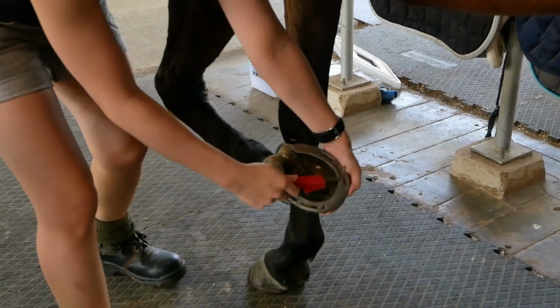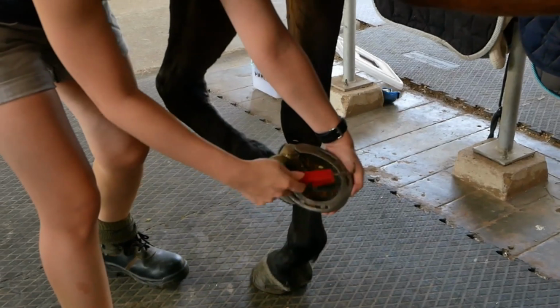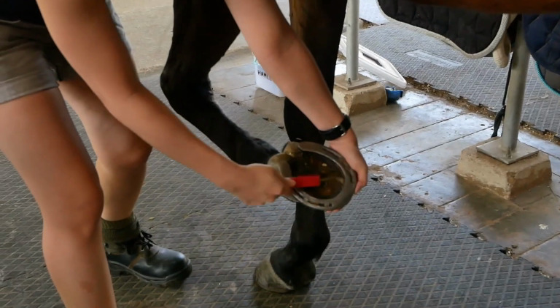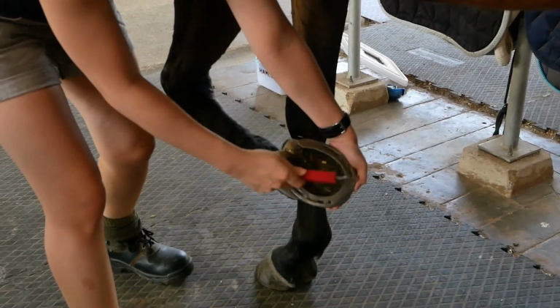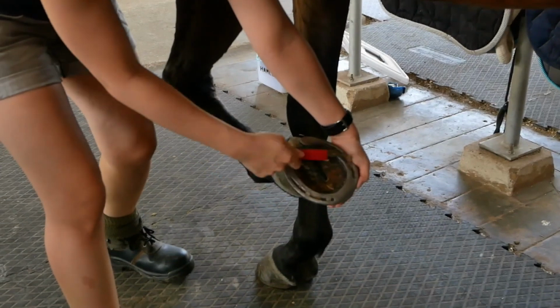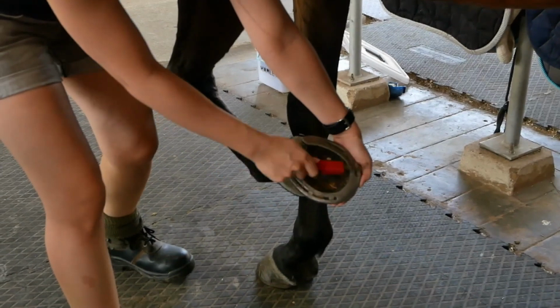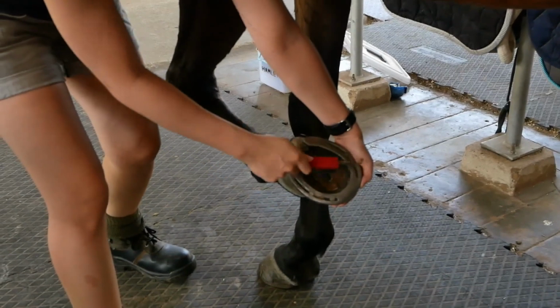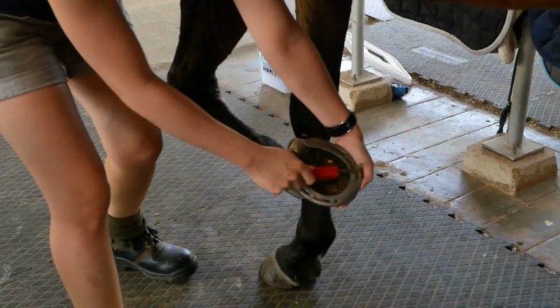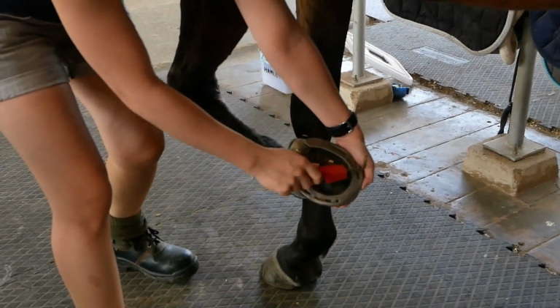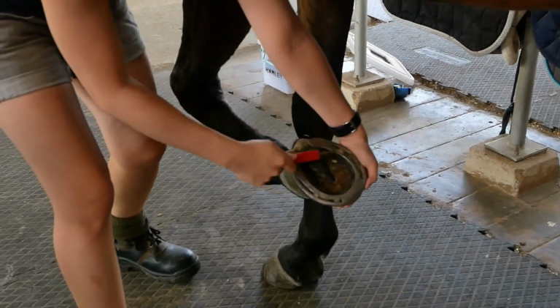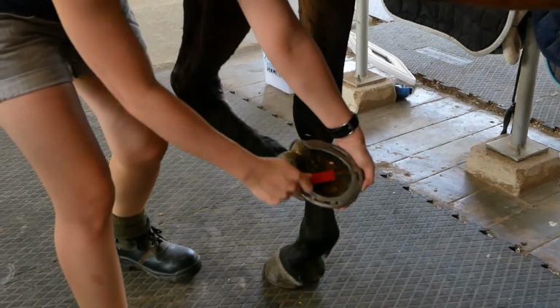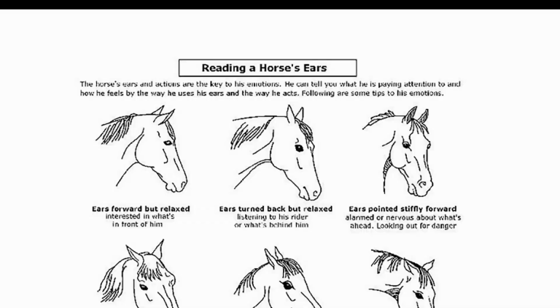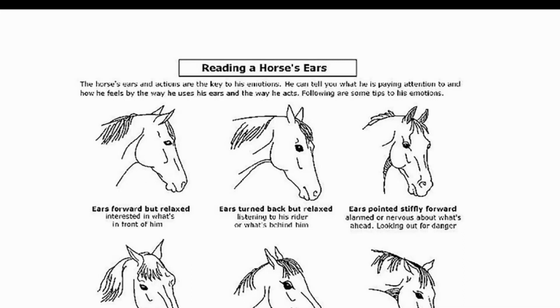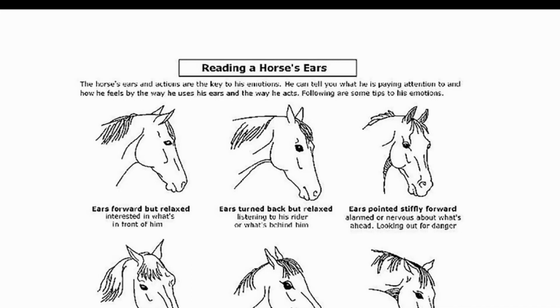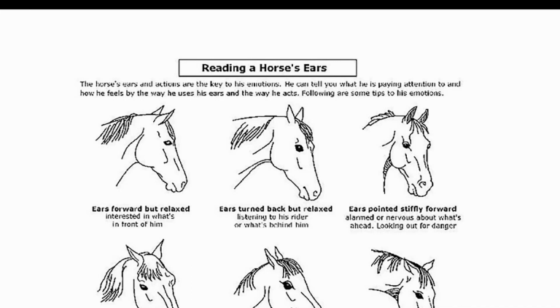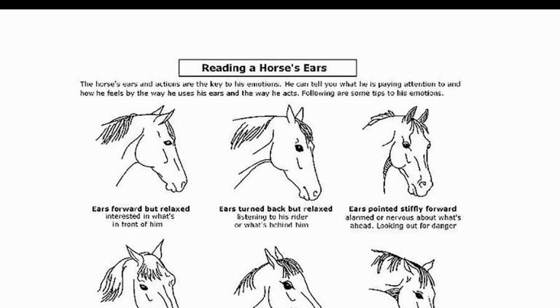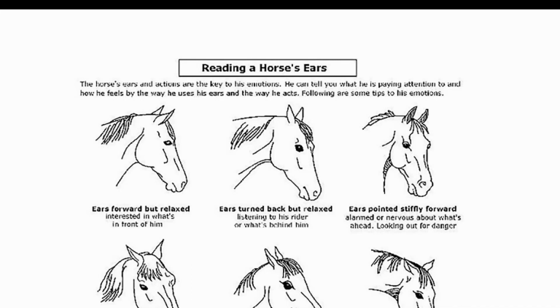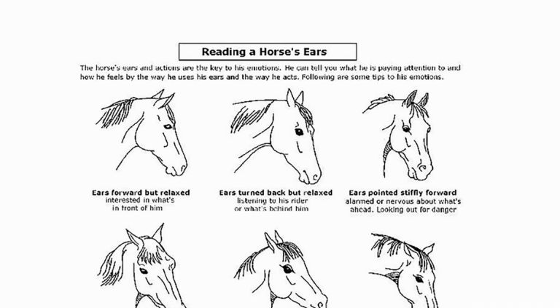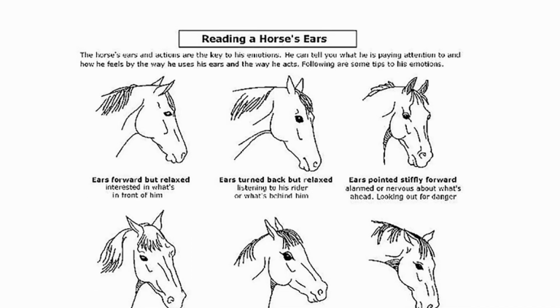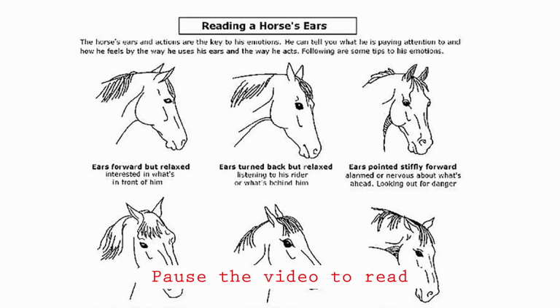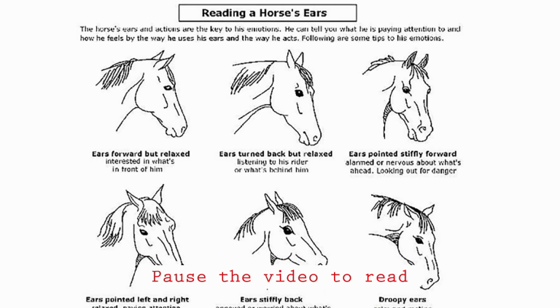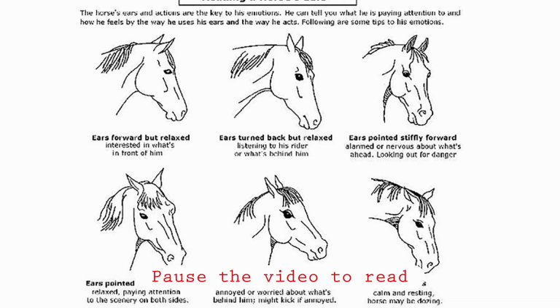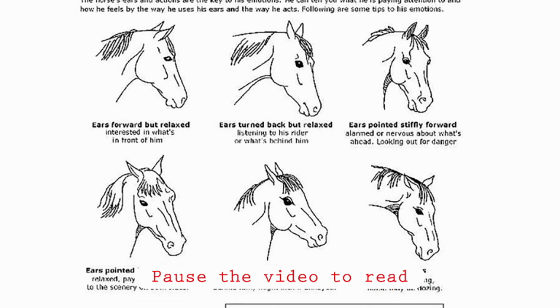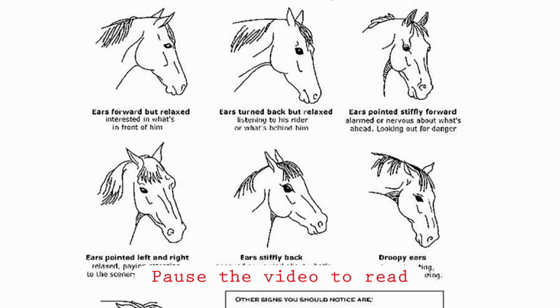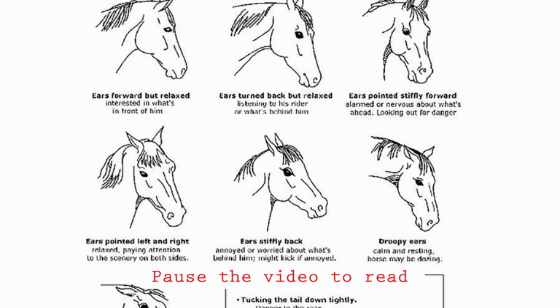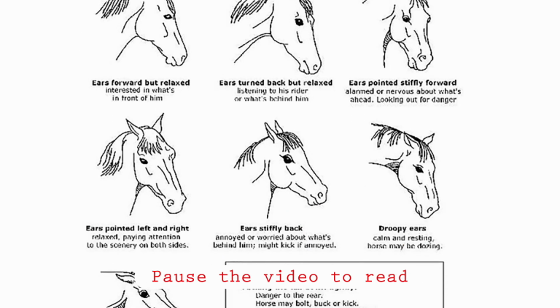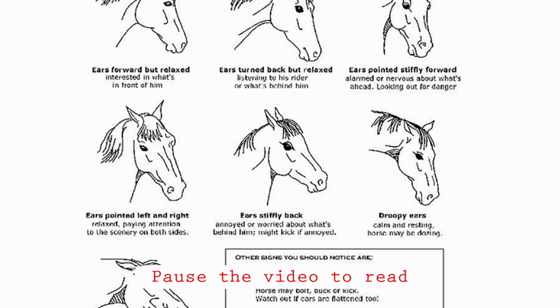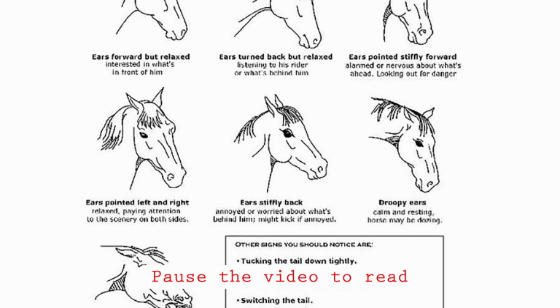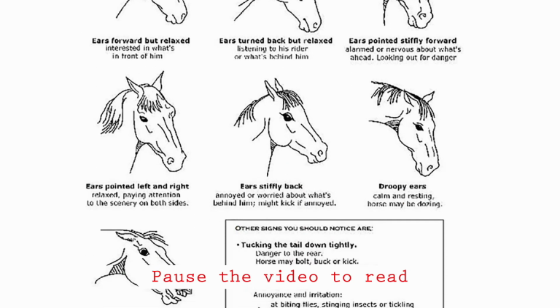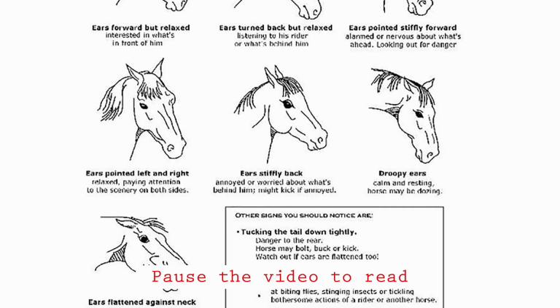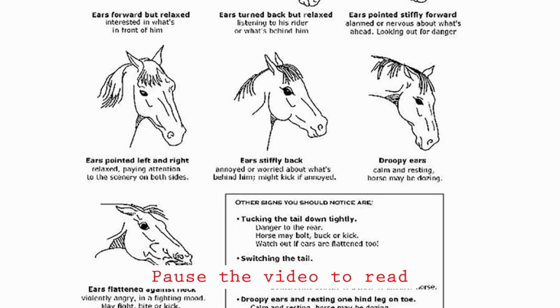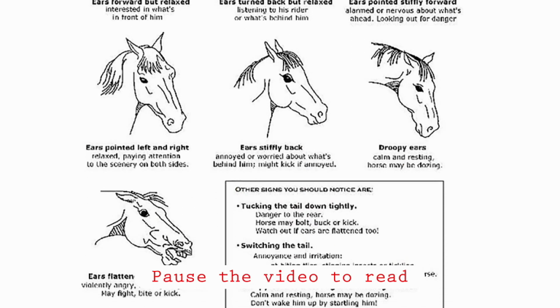Look out for signs that indicate annoyance. Your horse could be sensitive to aspects of the grooming process.